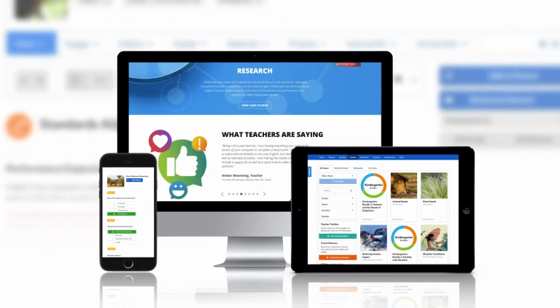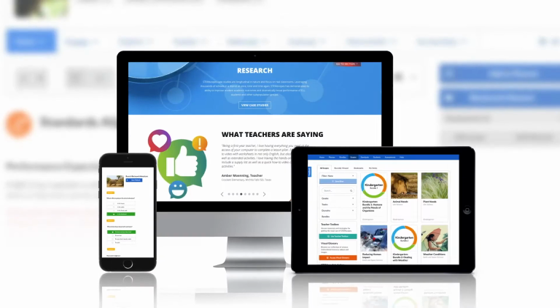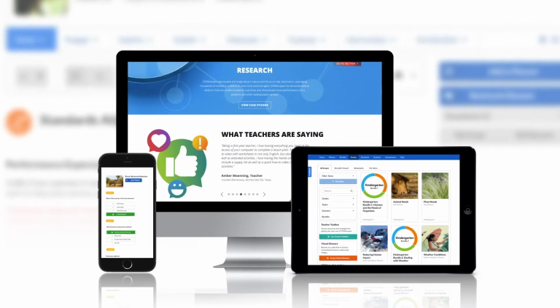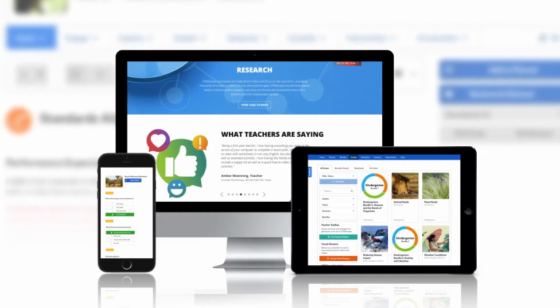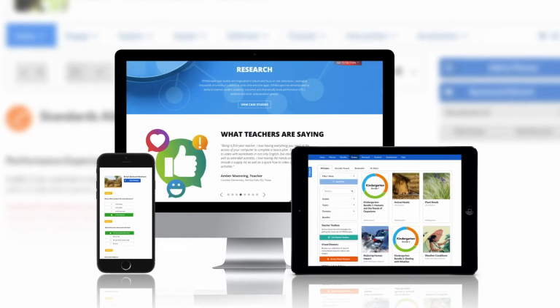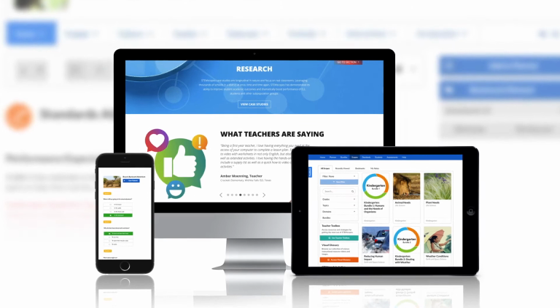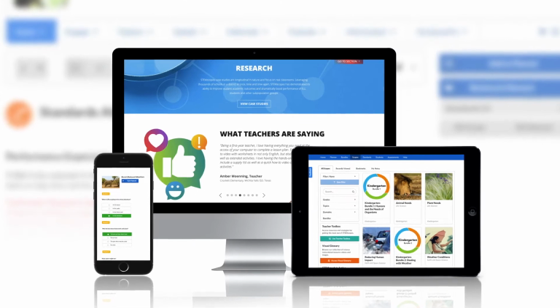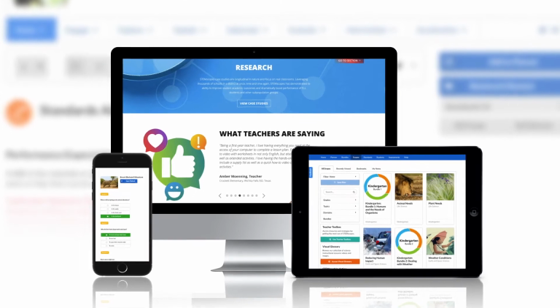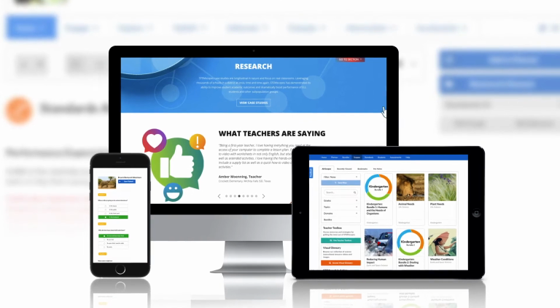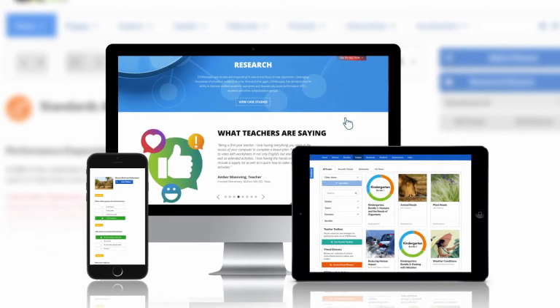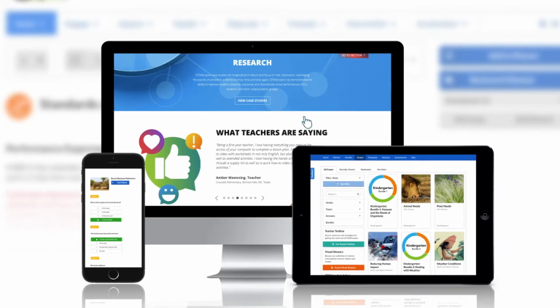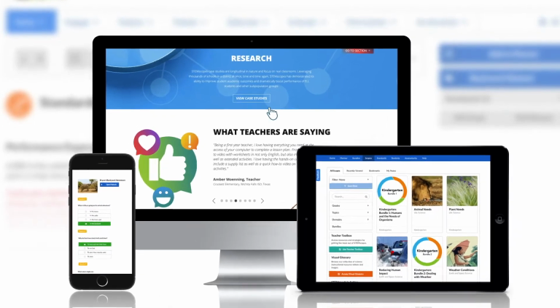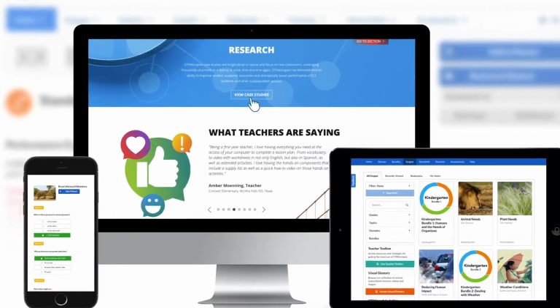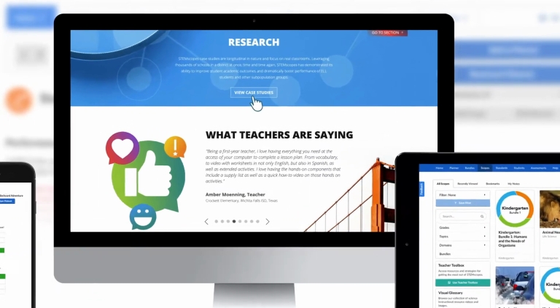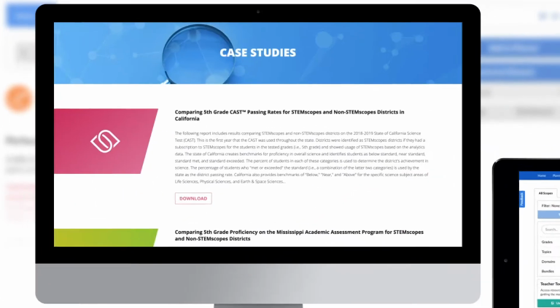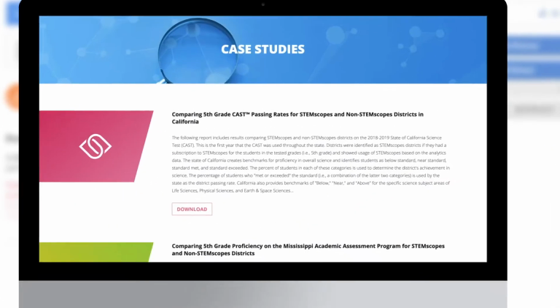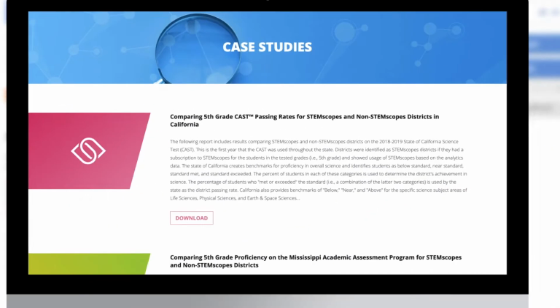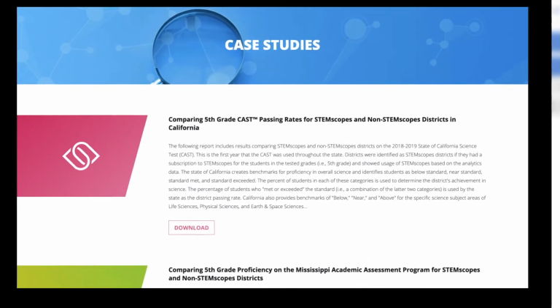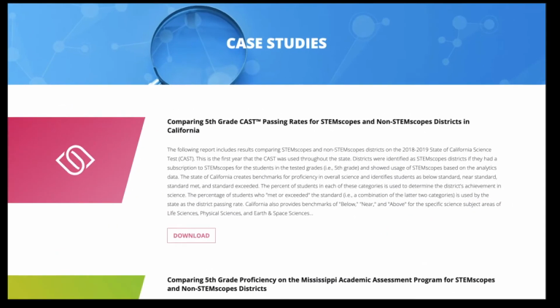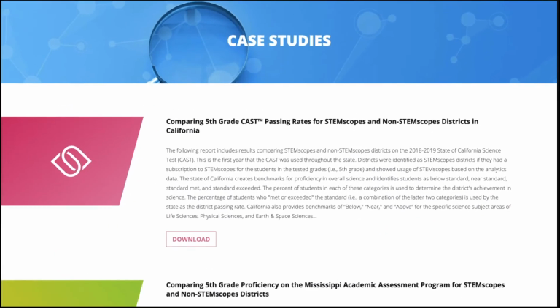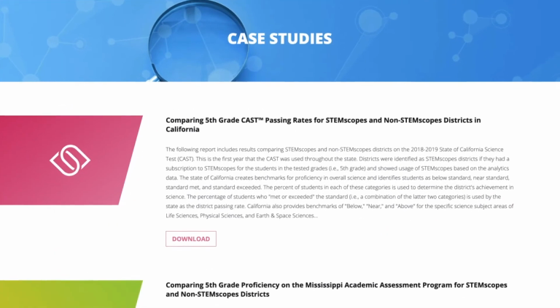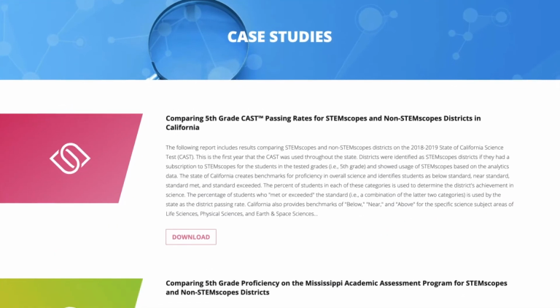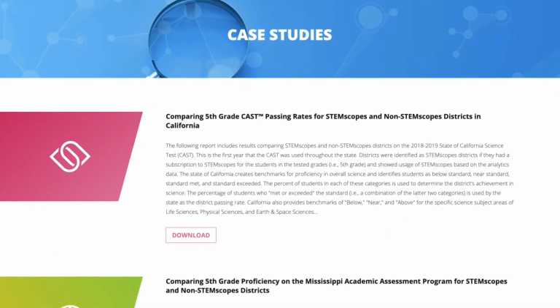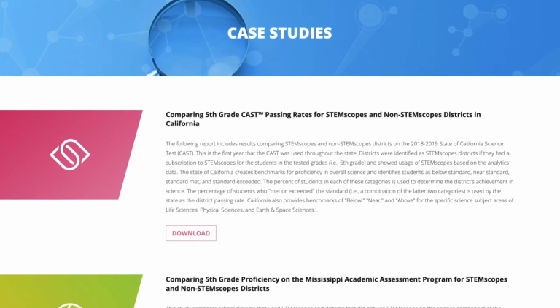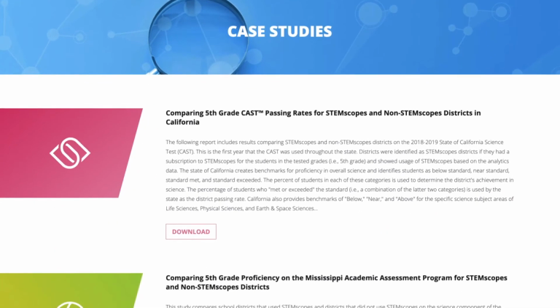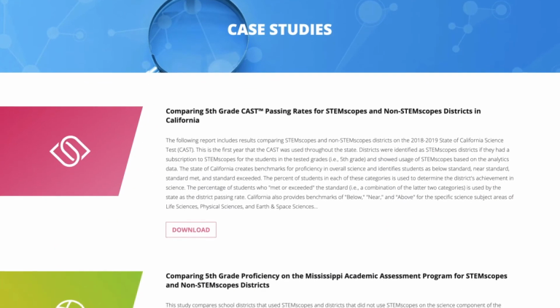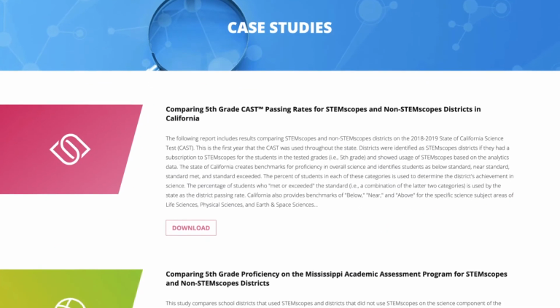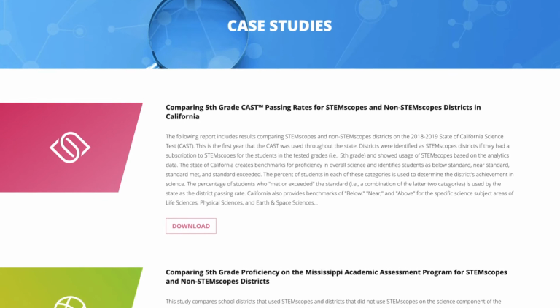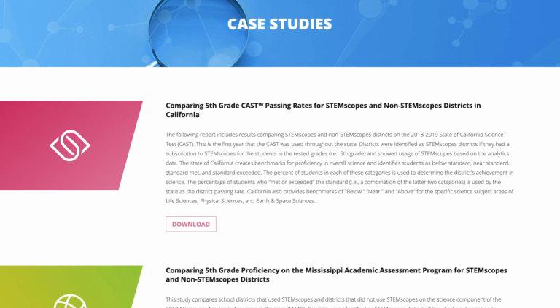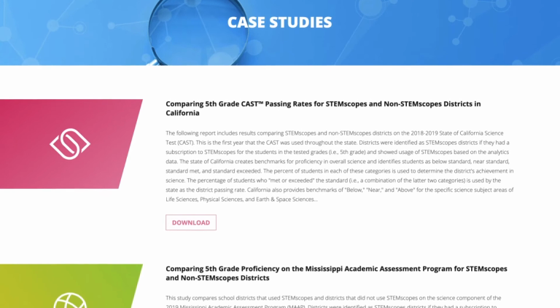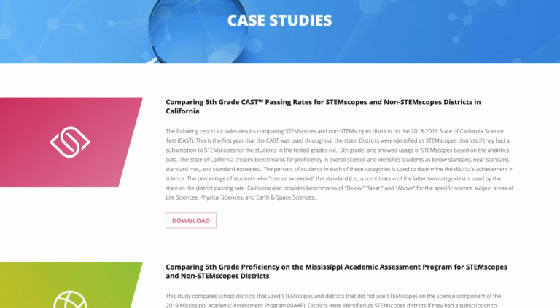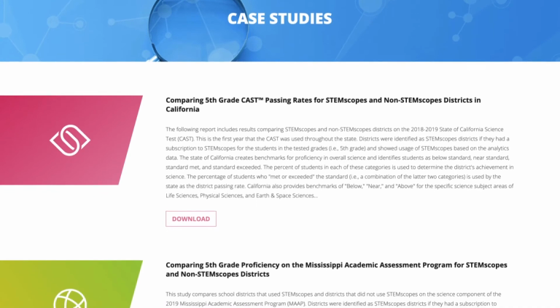Best of all, STEMscopes is research-based and research-proven, so there's no wondering if it's the right fit for your classroom.